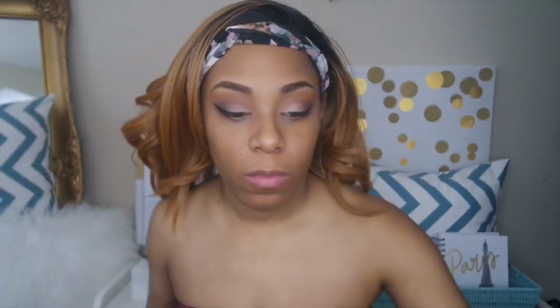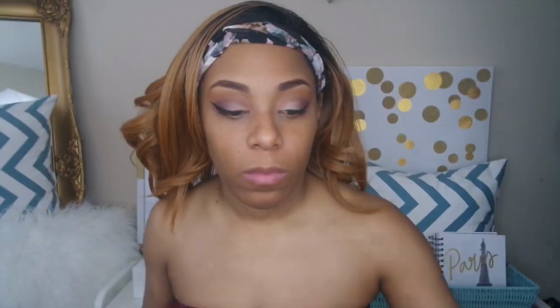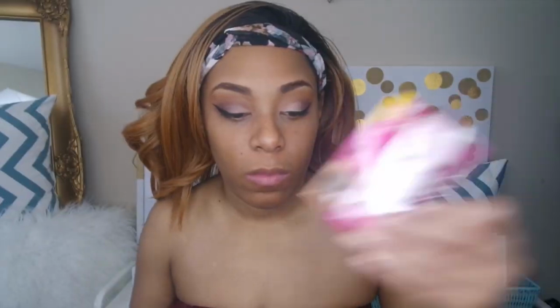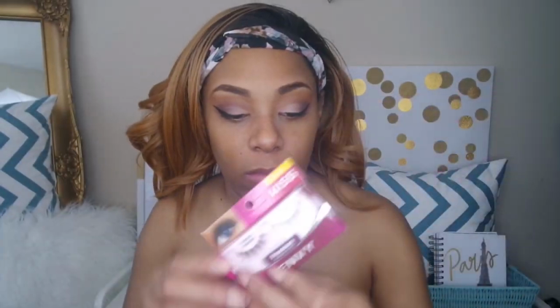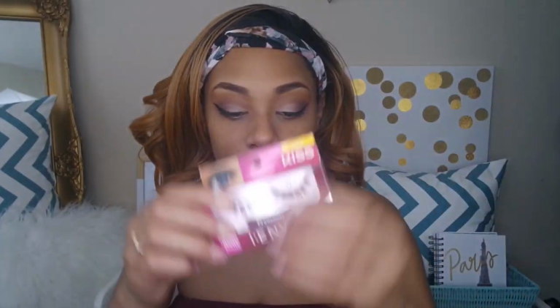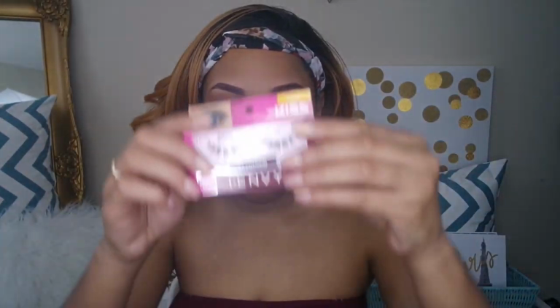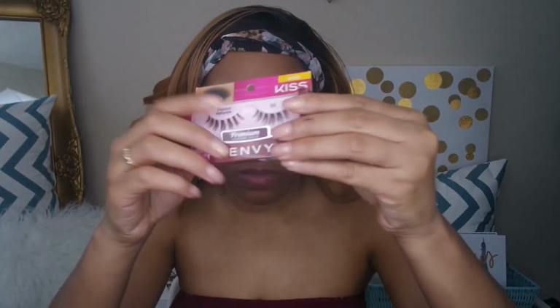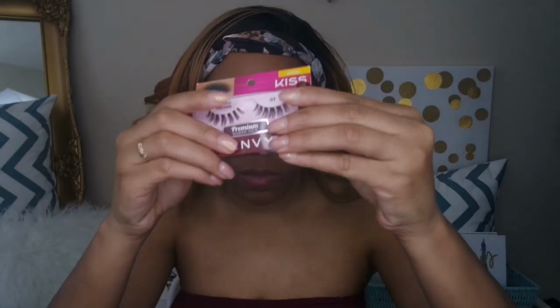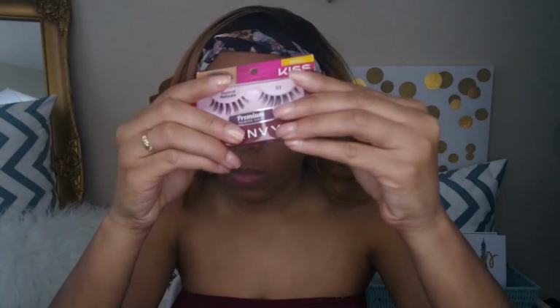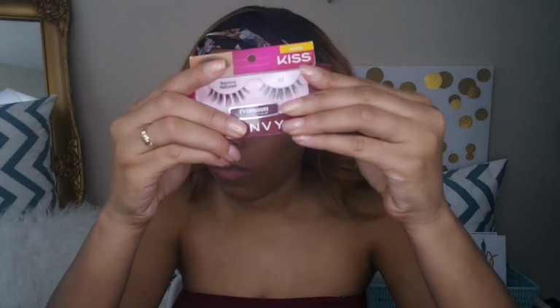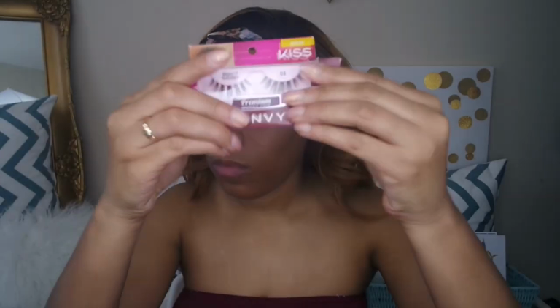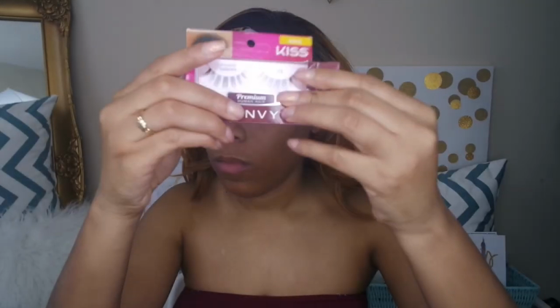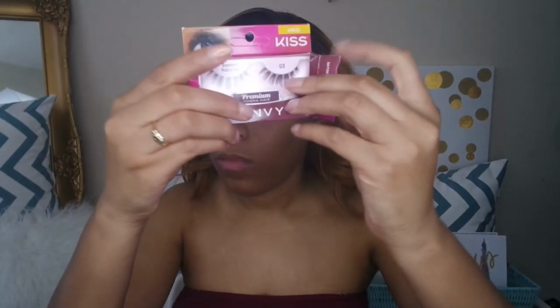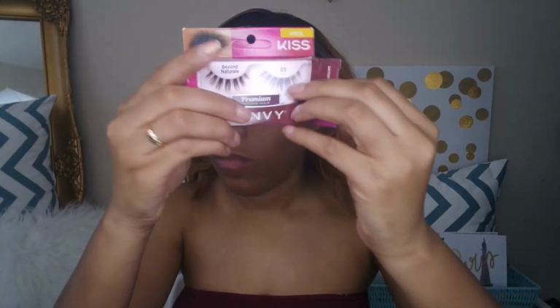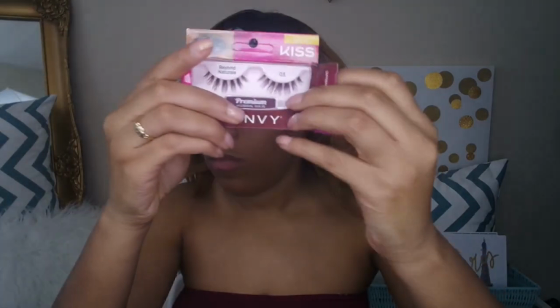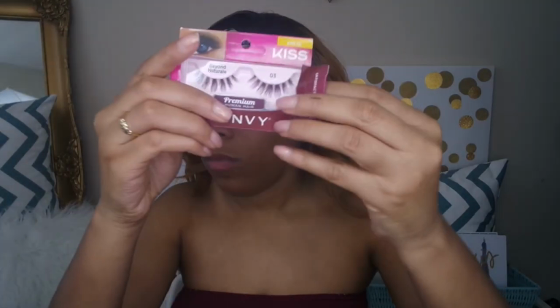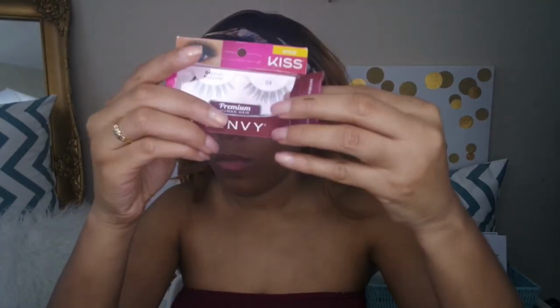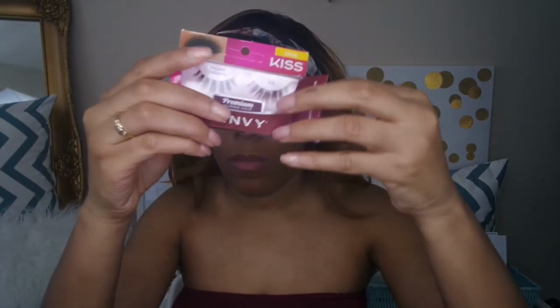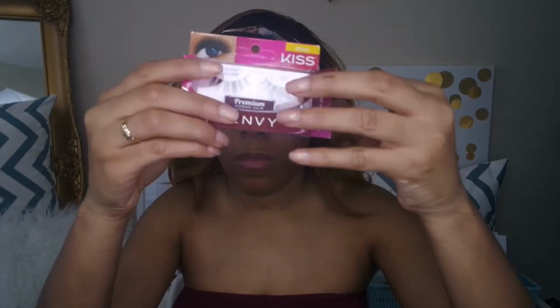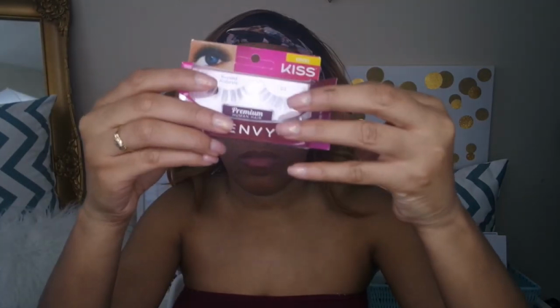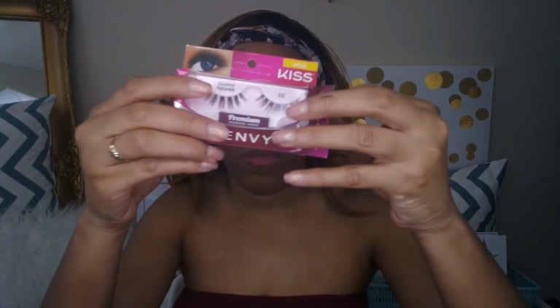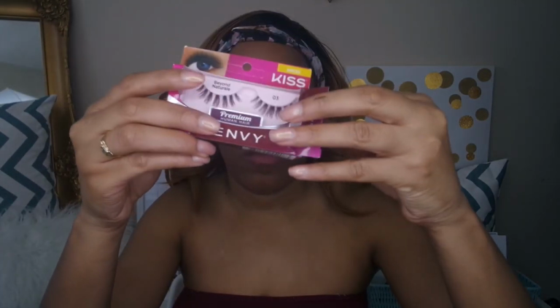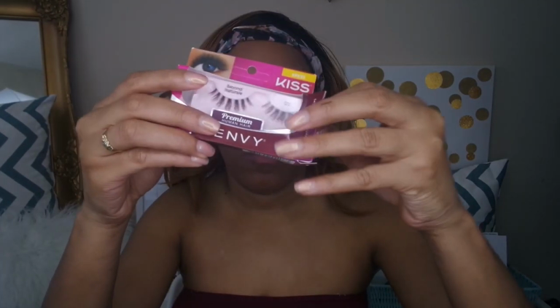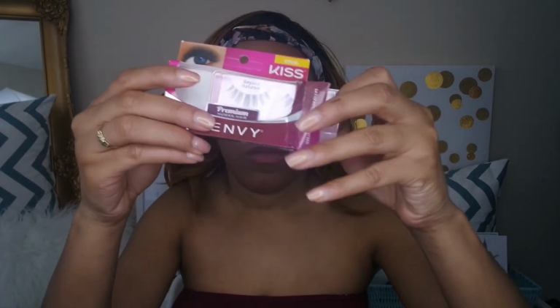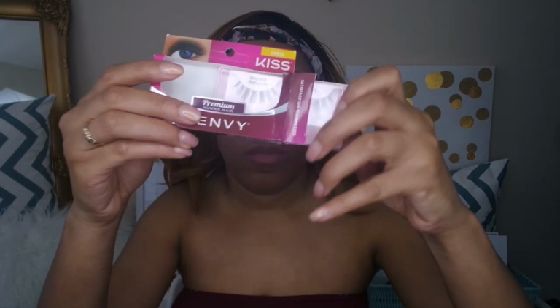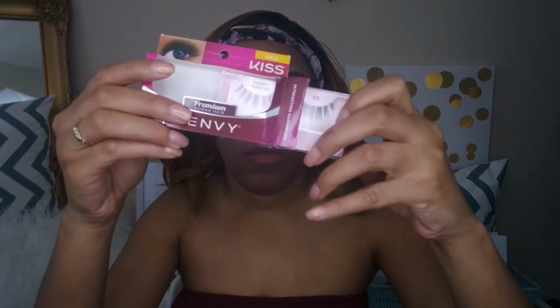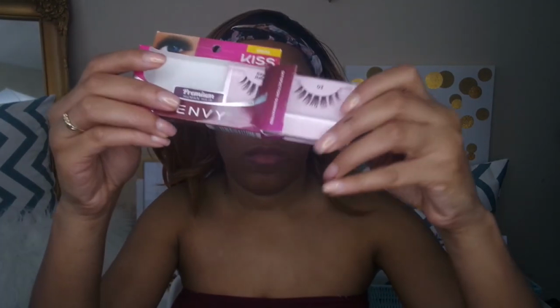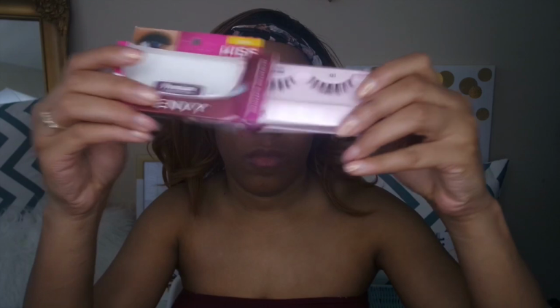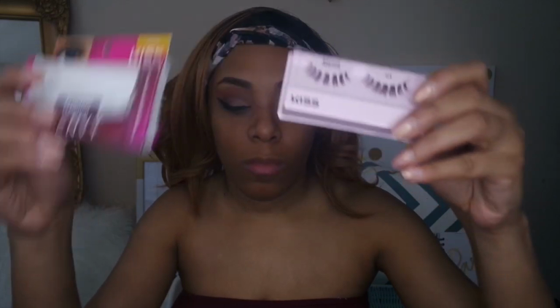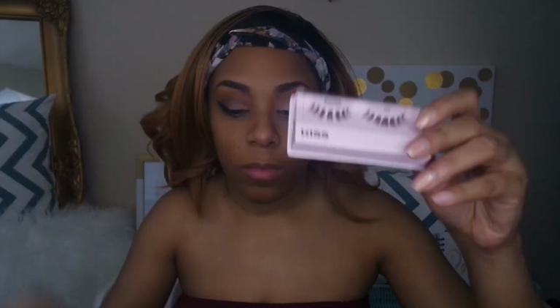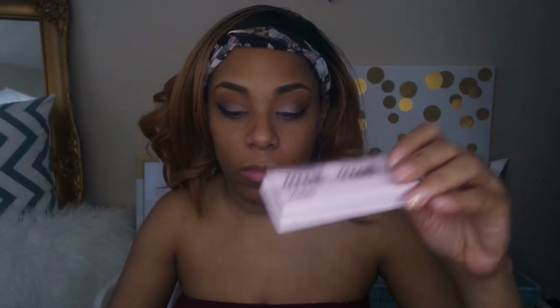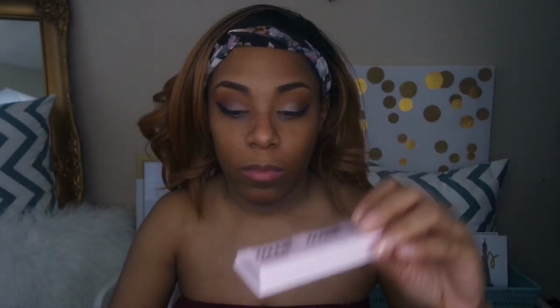I'm going to go in with my Kiss 03 Beyond Natural lashes — you guys know these are my favorites.